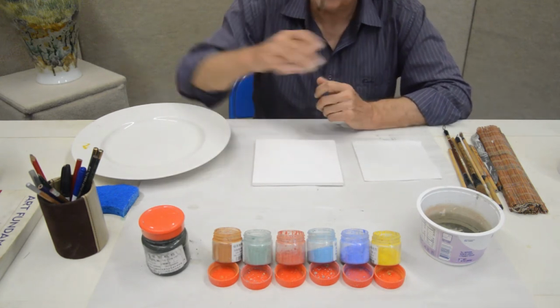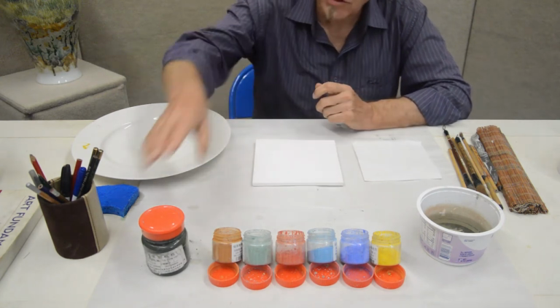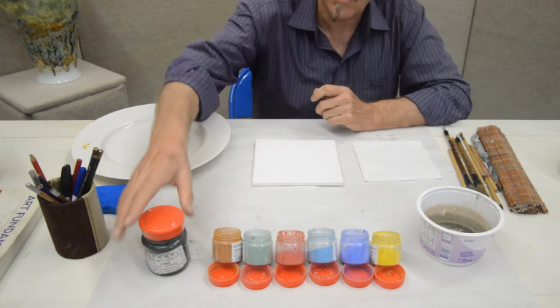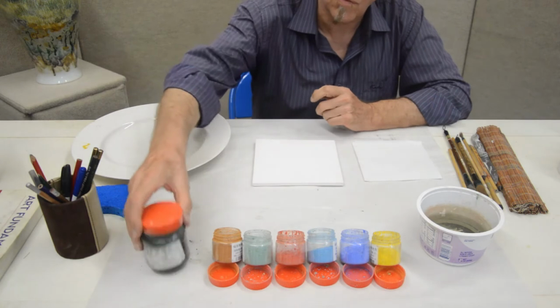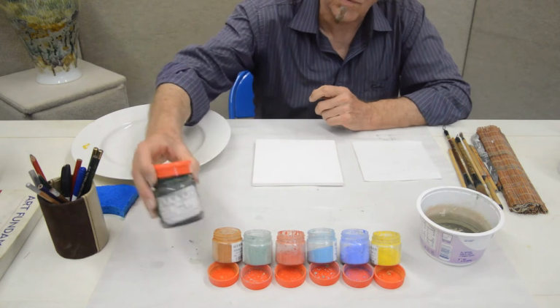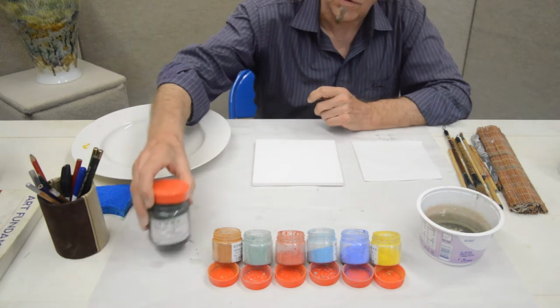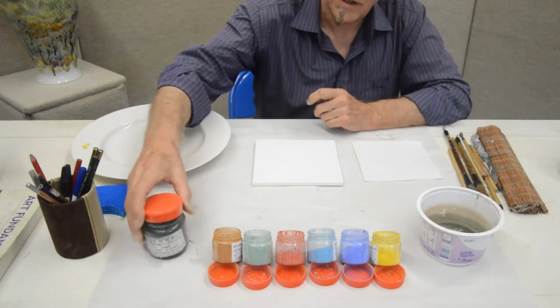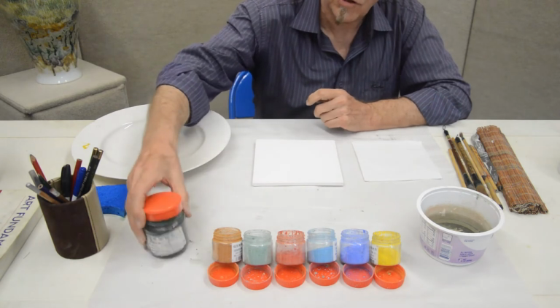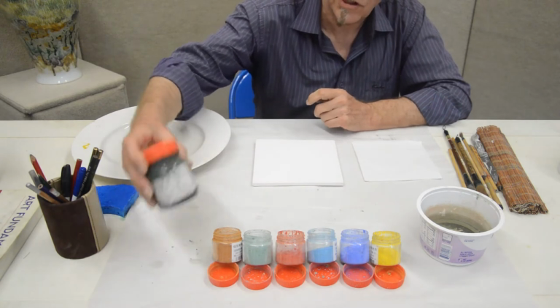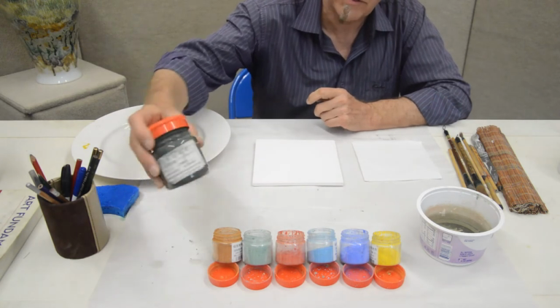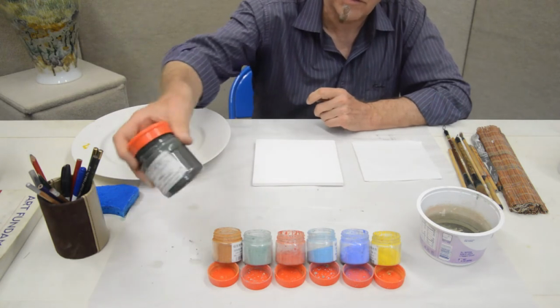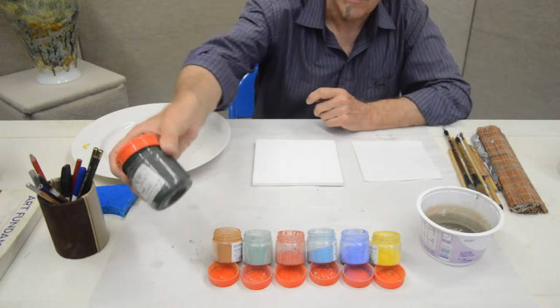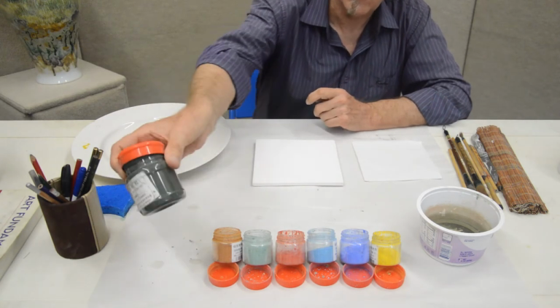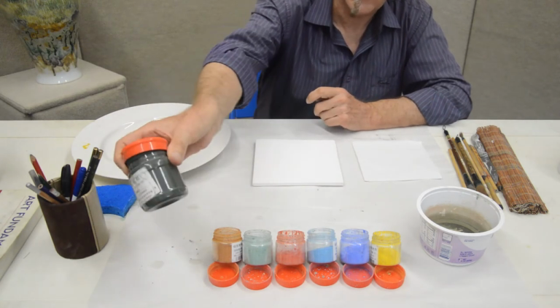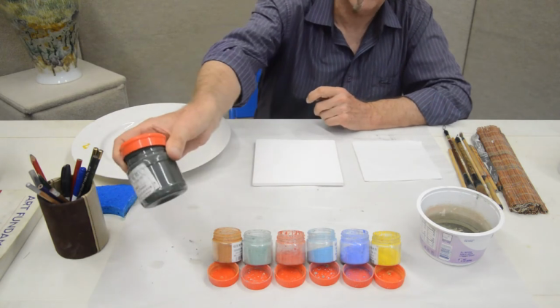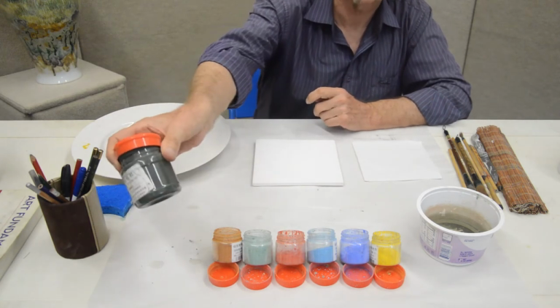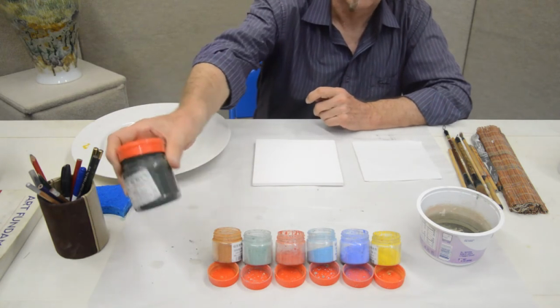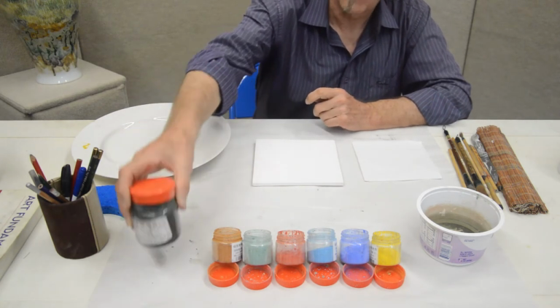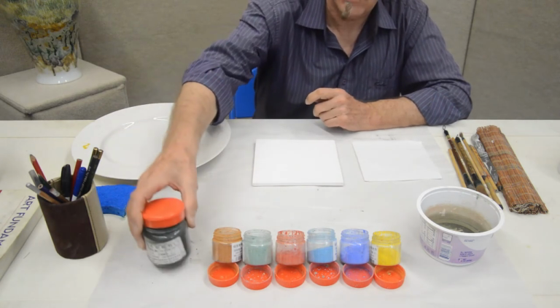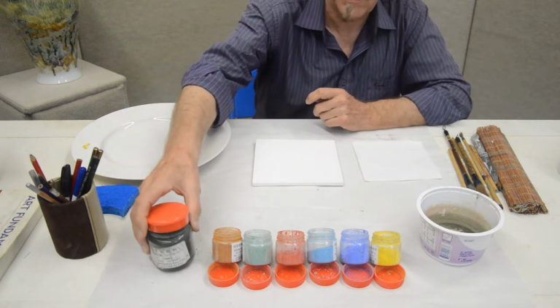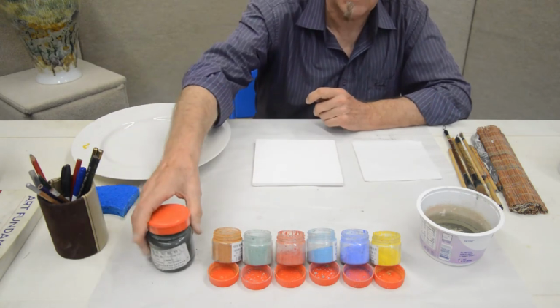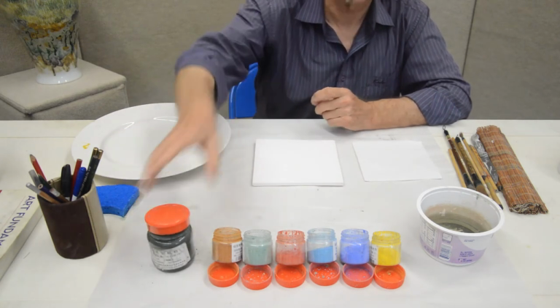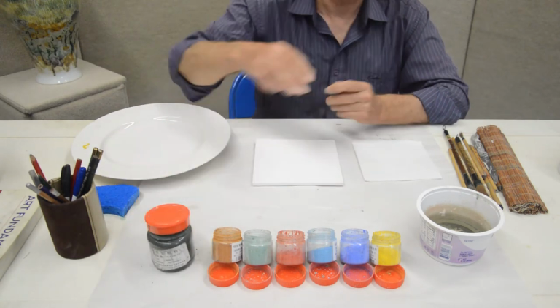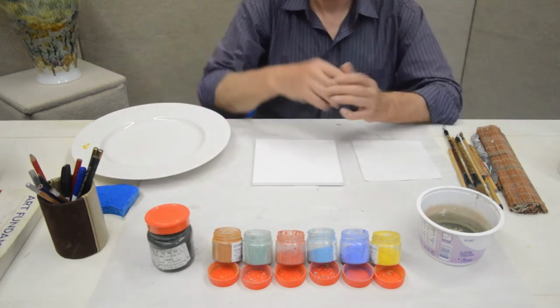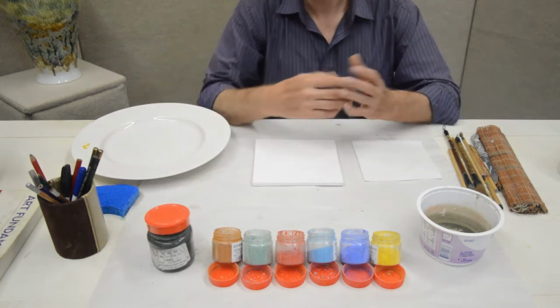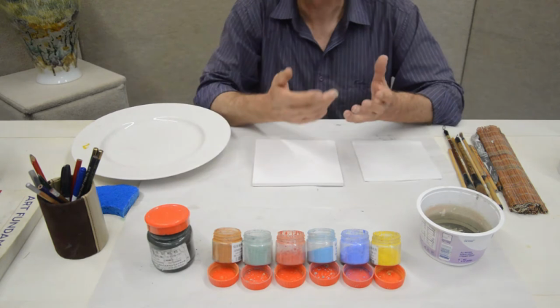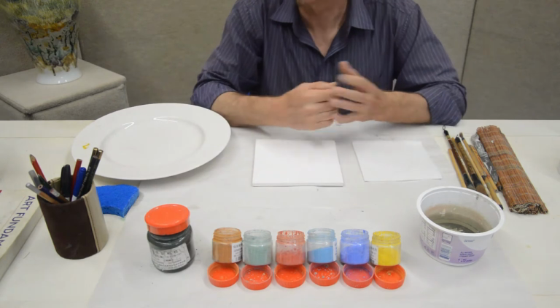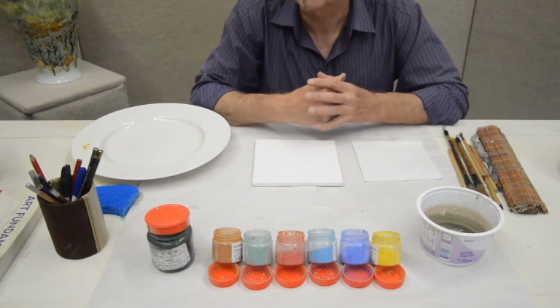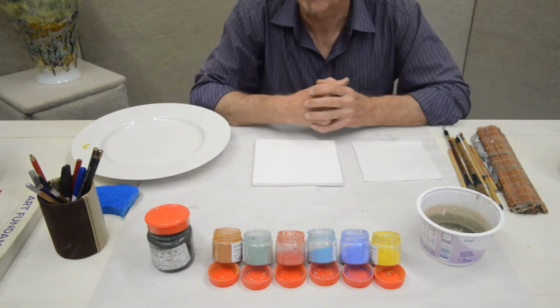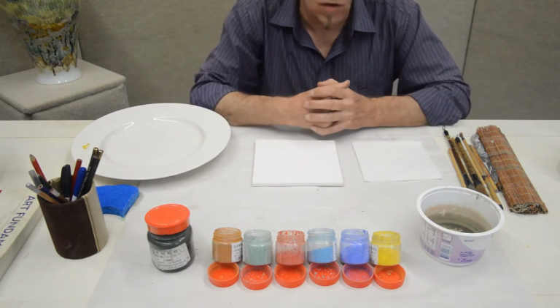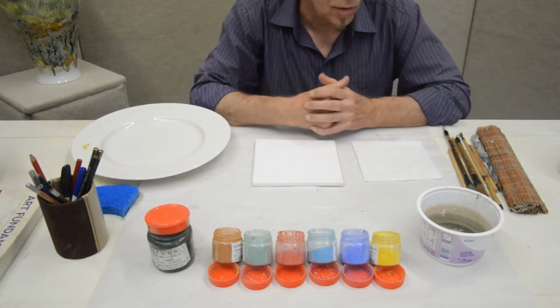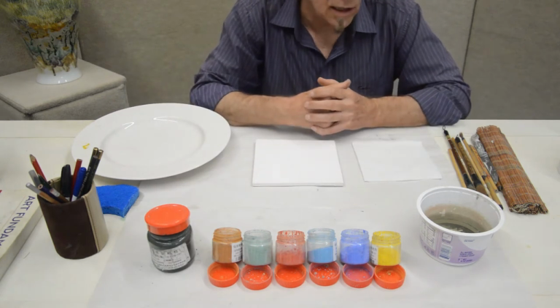Especially in cobalt blue. As you can see here, it is almost like a black, but when it is fired up, it comes up to a beautiful, rich cobalt colour.